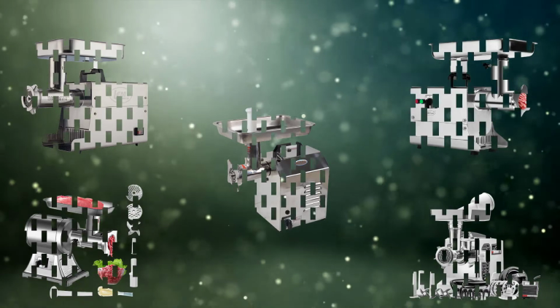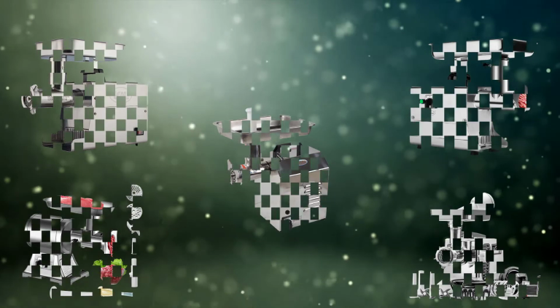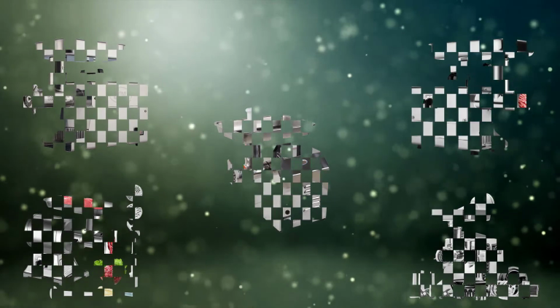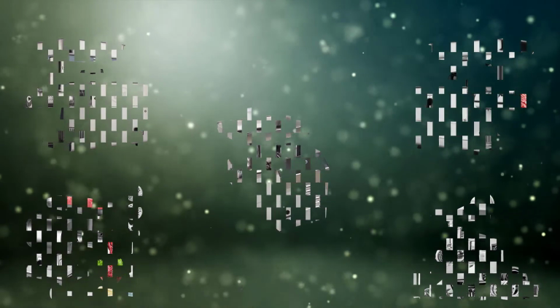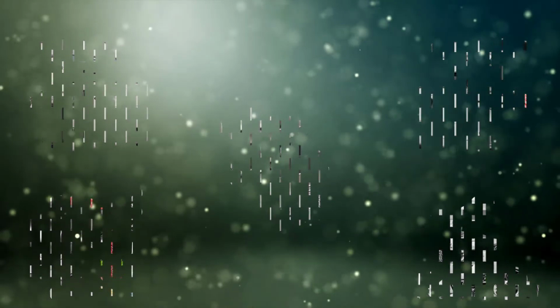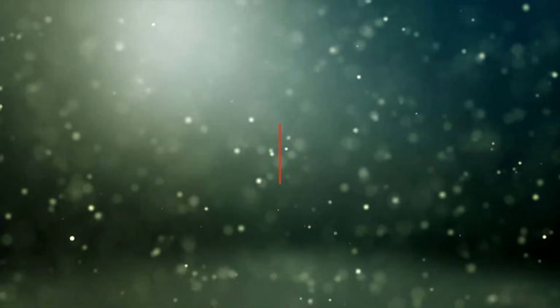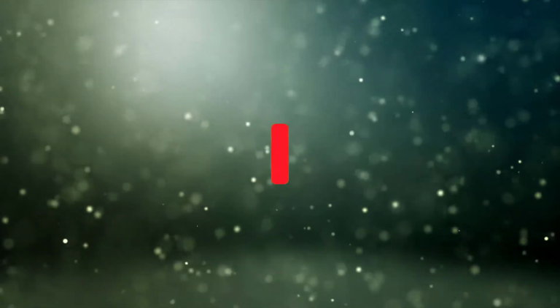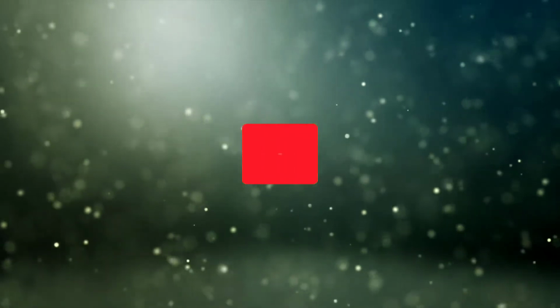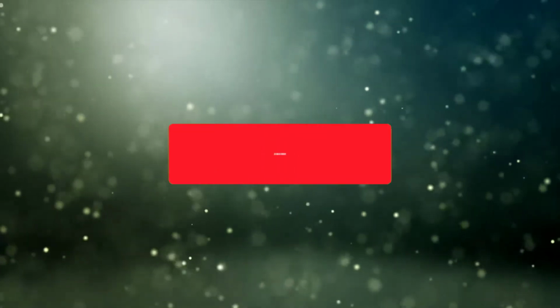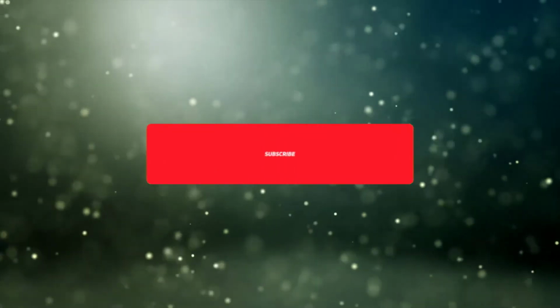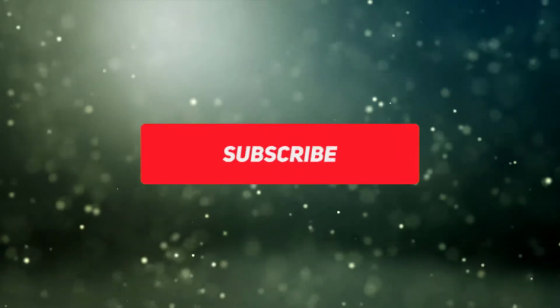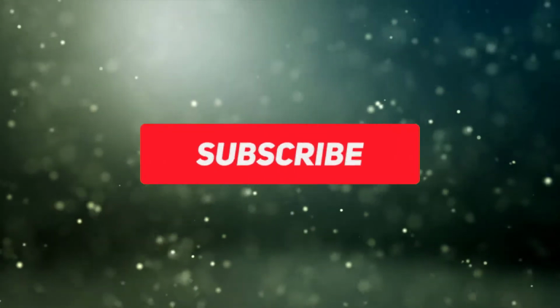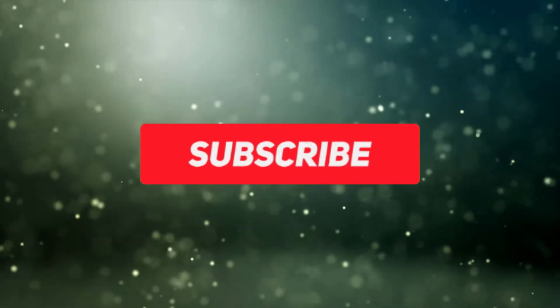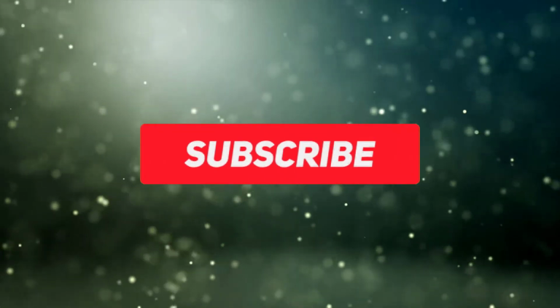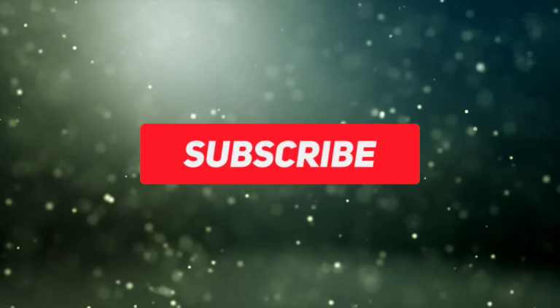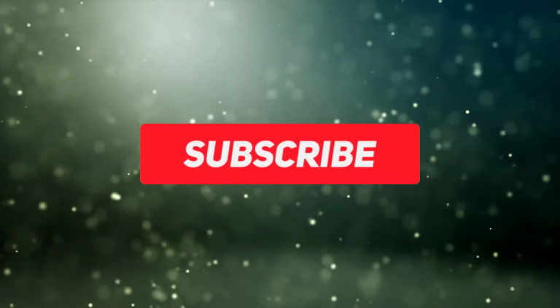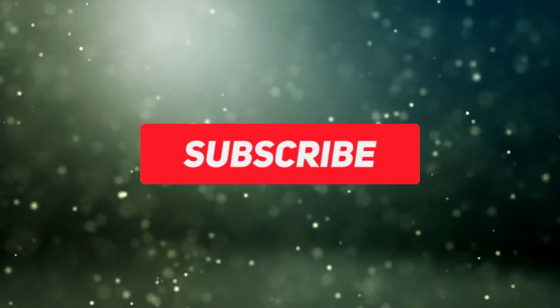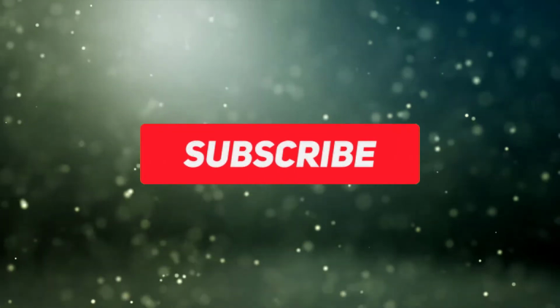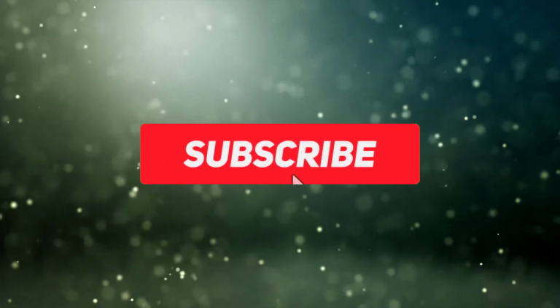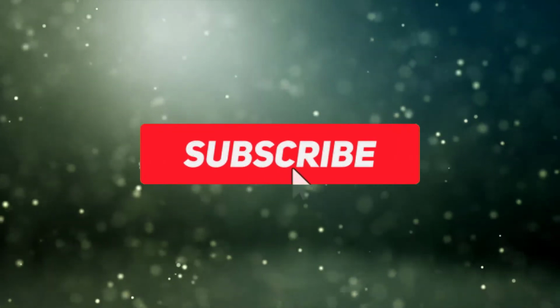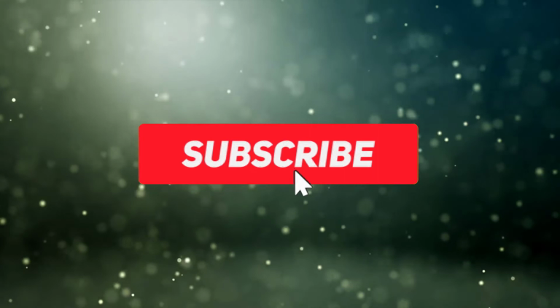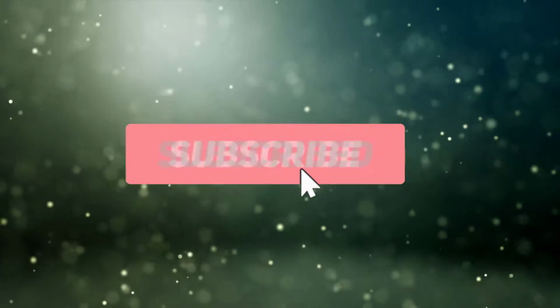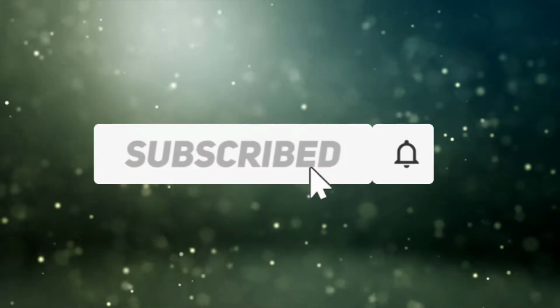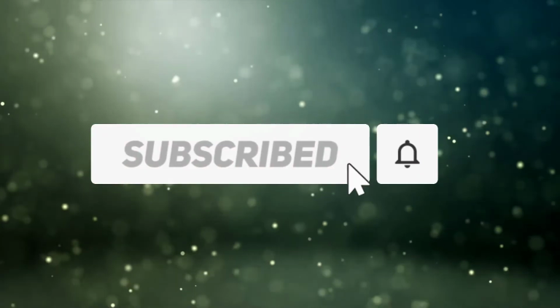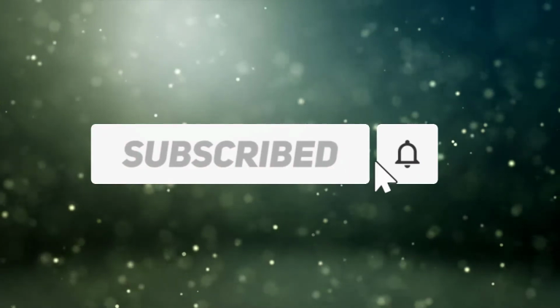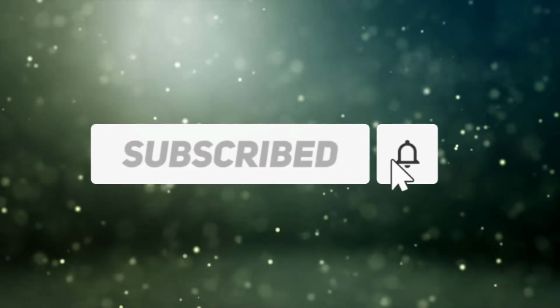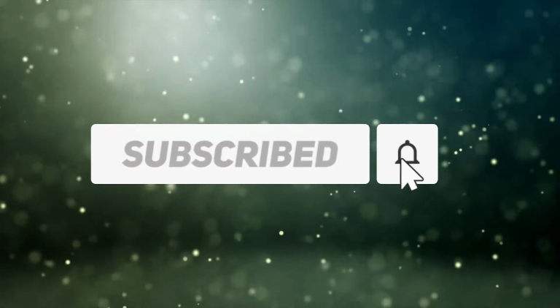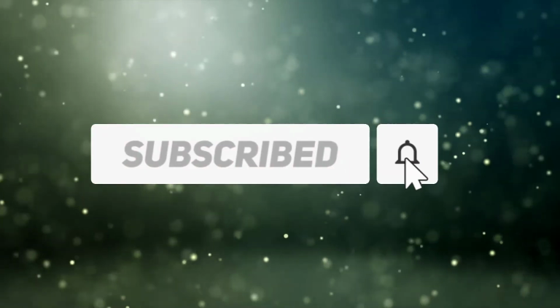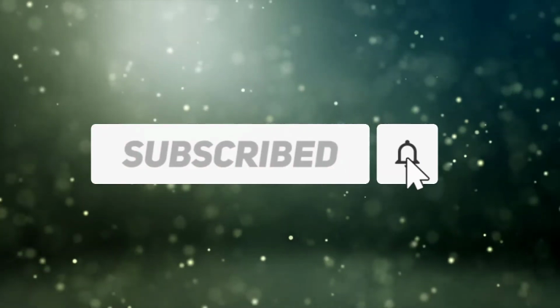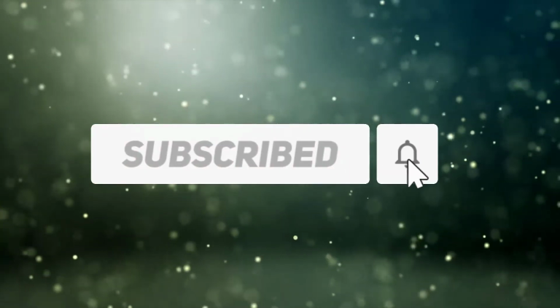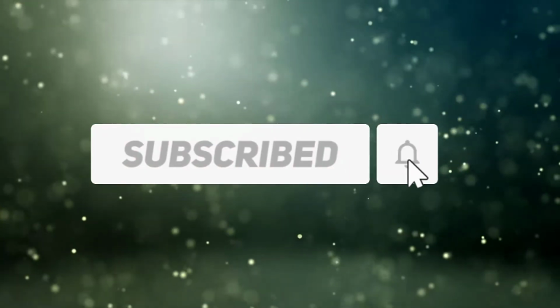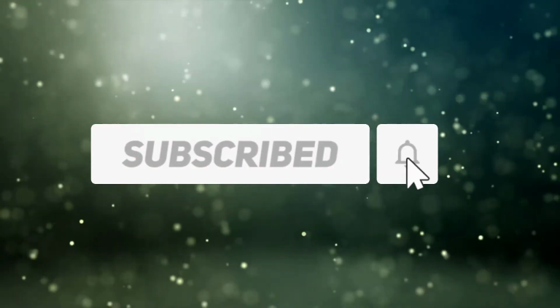Subscribe to our channel and get more info and real-time deals on your favorite products.